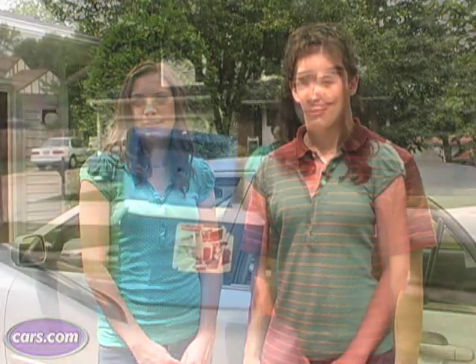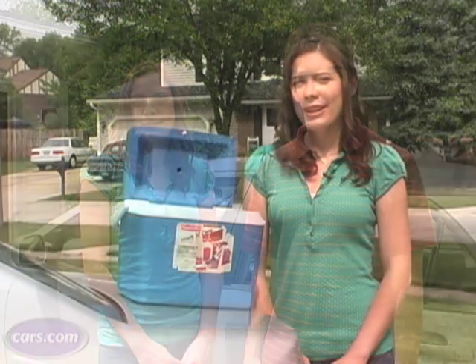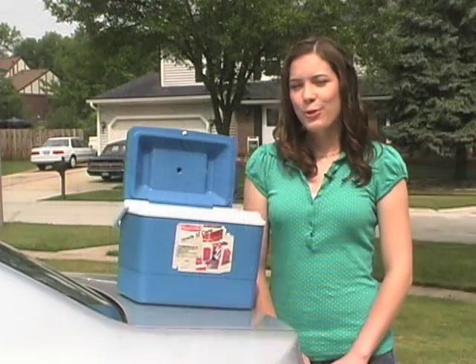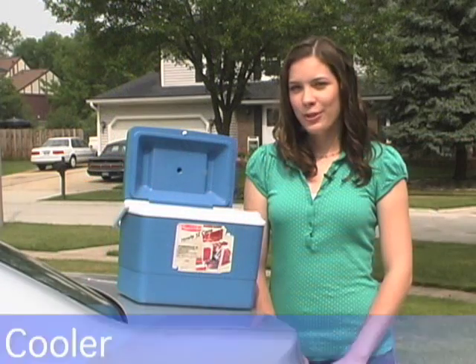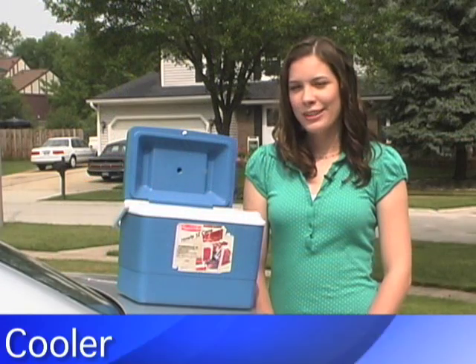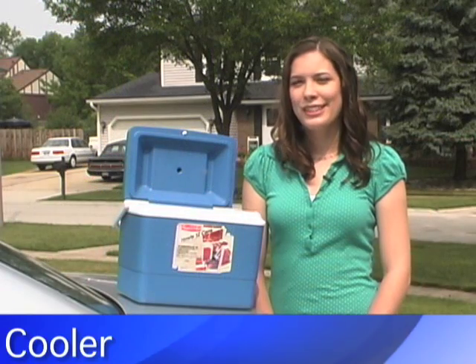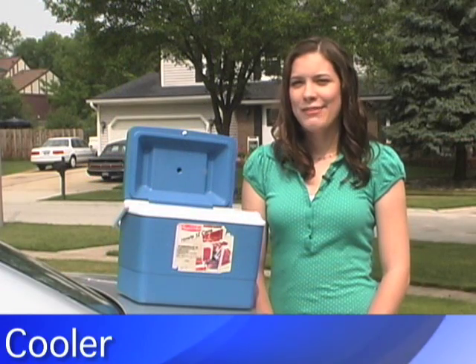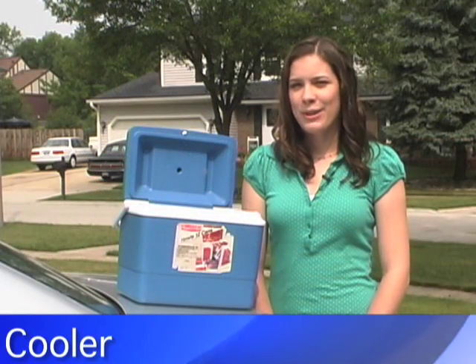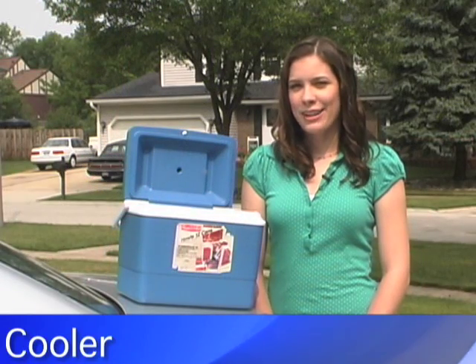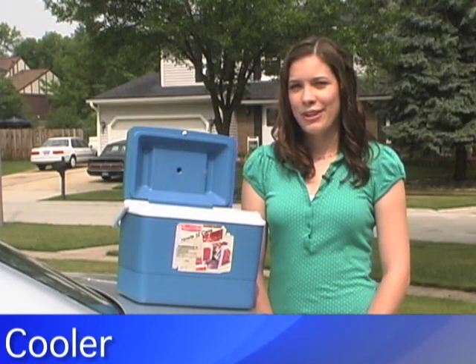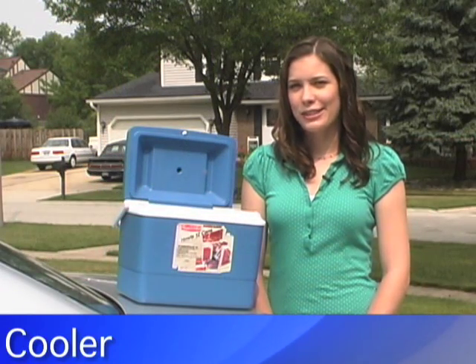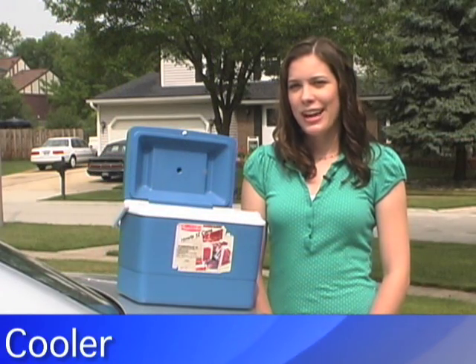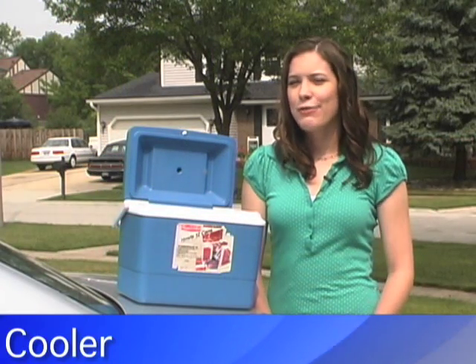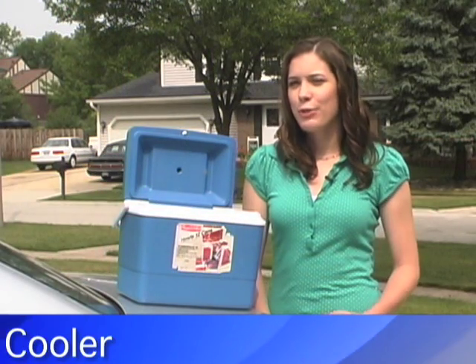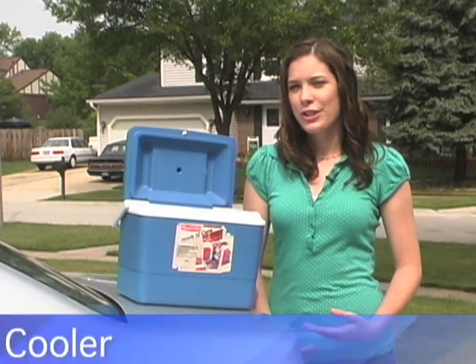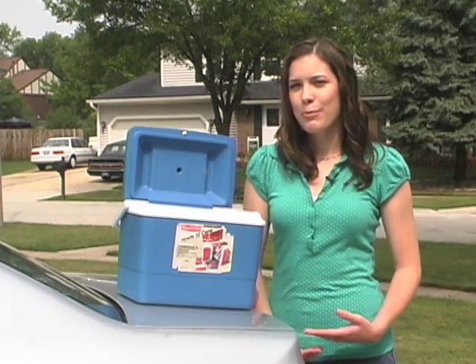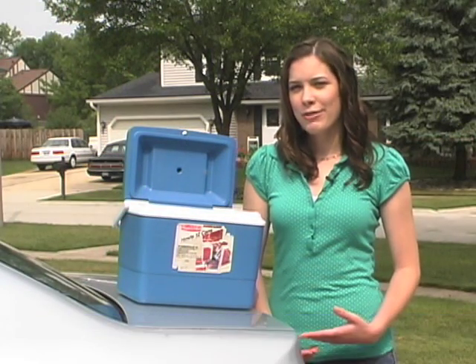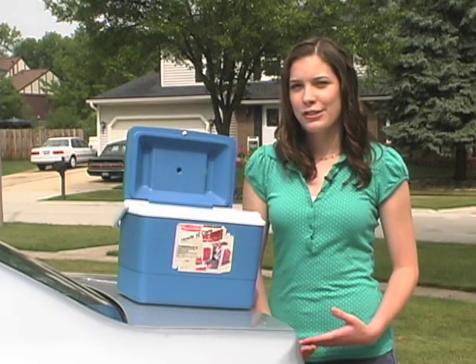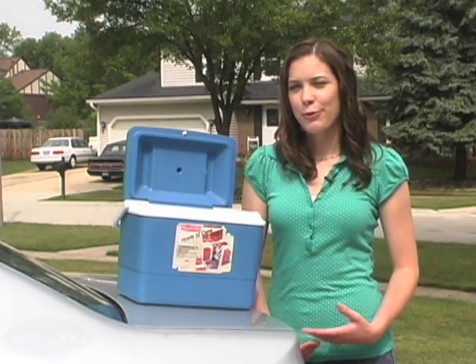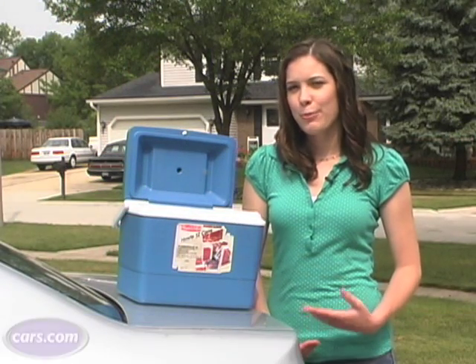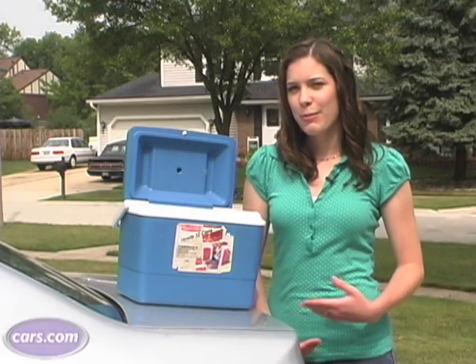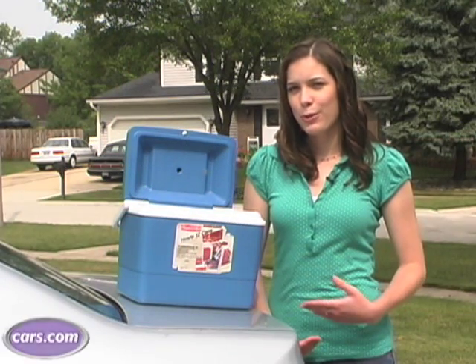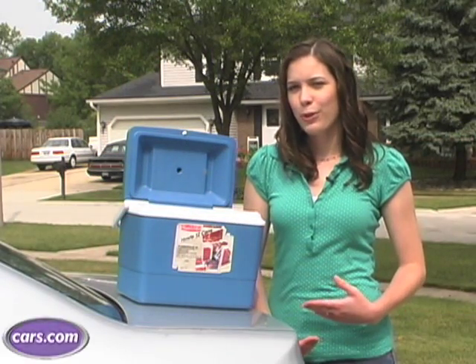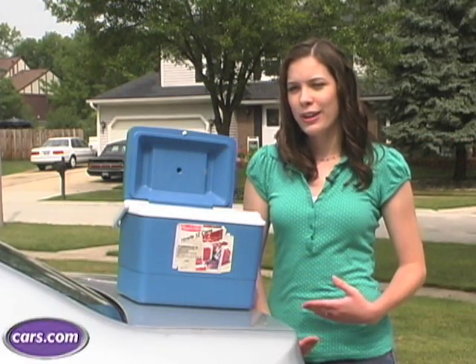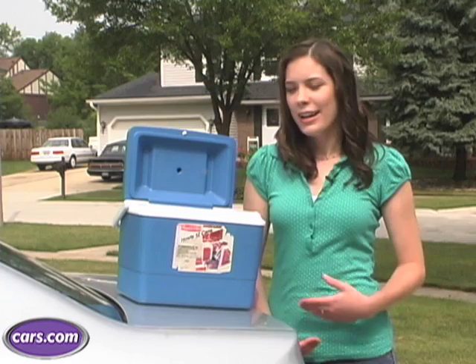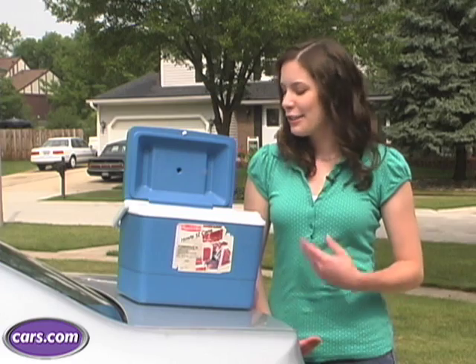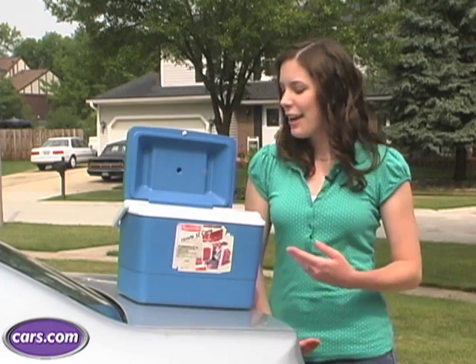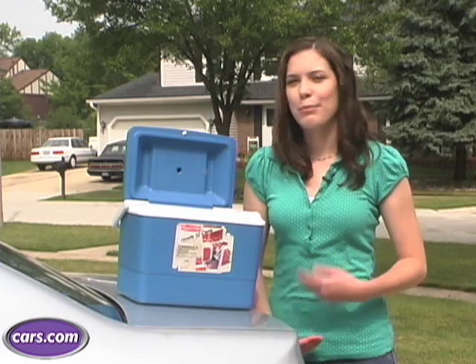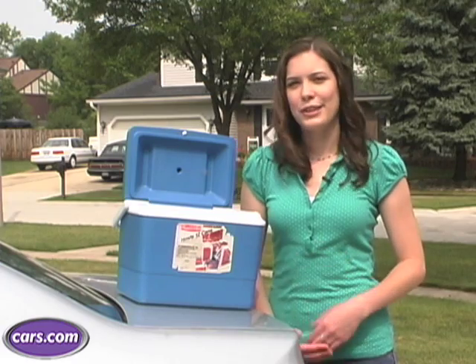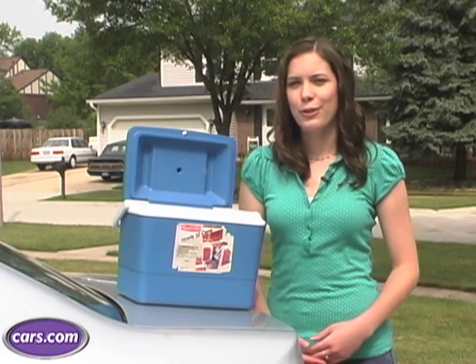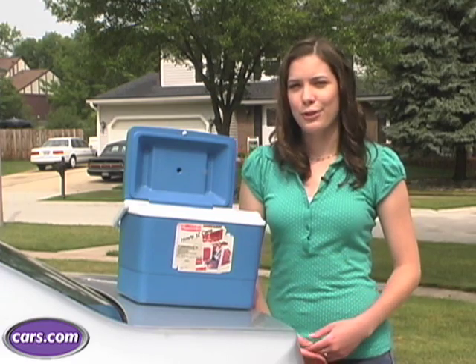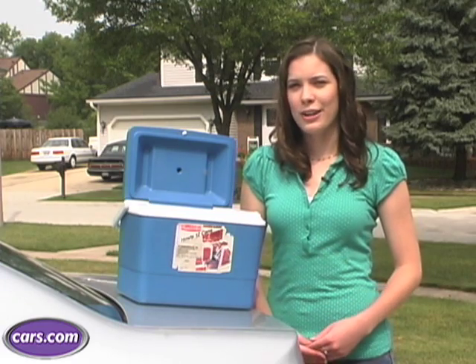Bringing a cooler along is going to save you money on drinks, and if you pre-chill your beverages before you put them in the cooler, it's going to help stay cooler for longer.